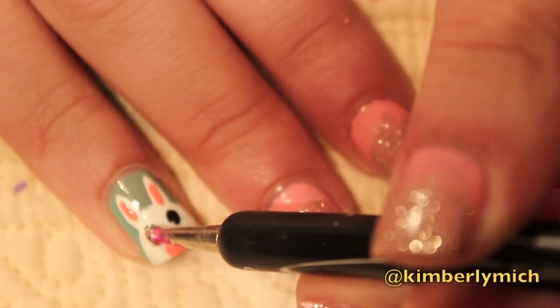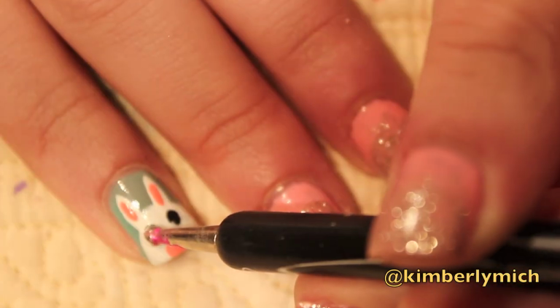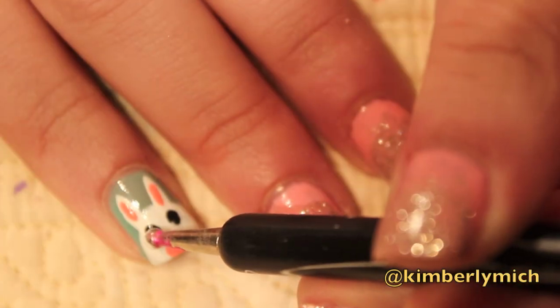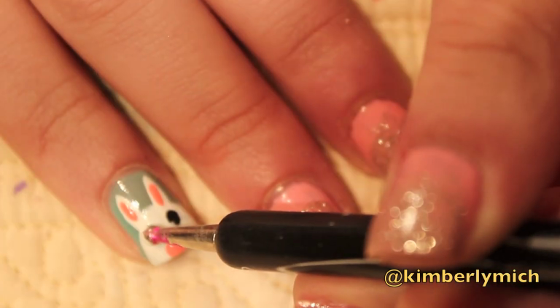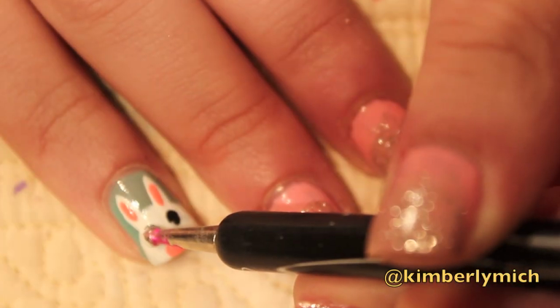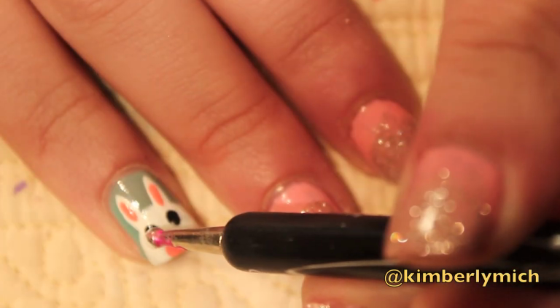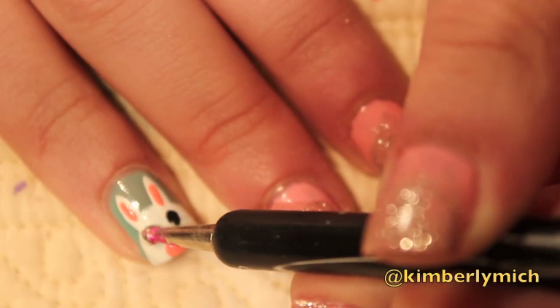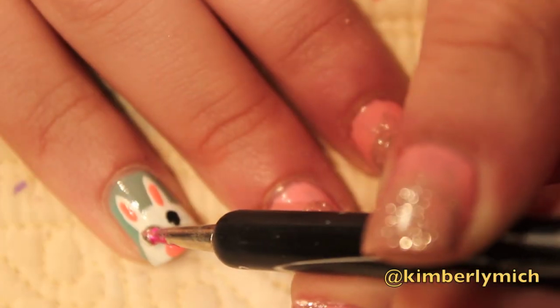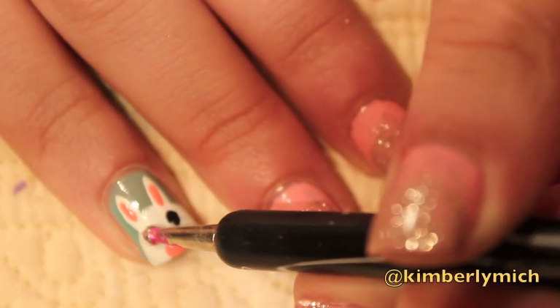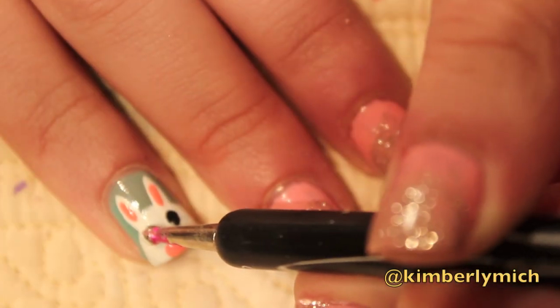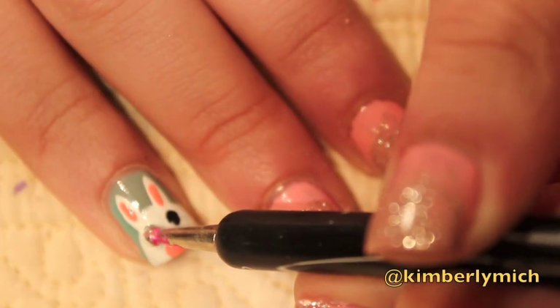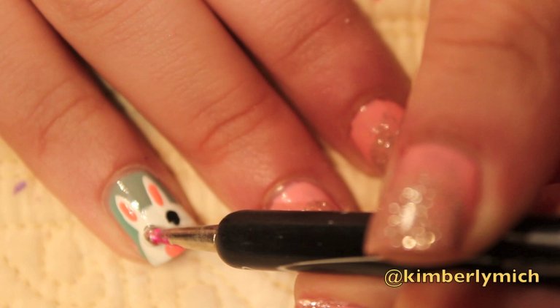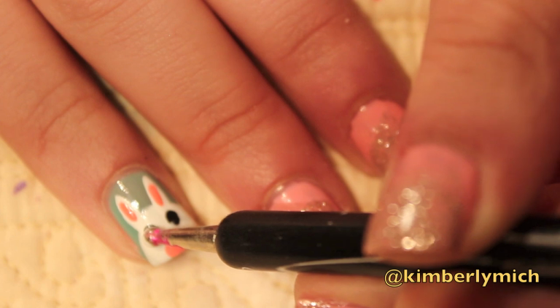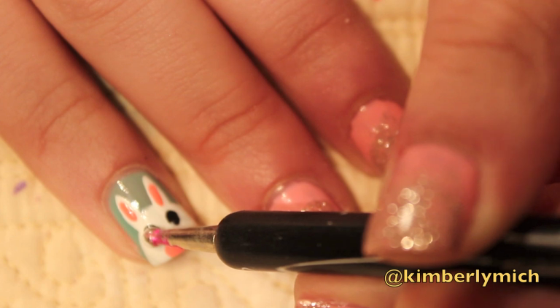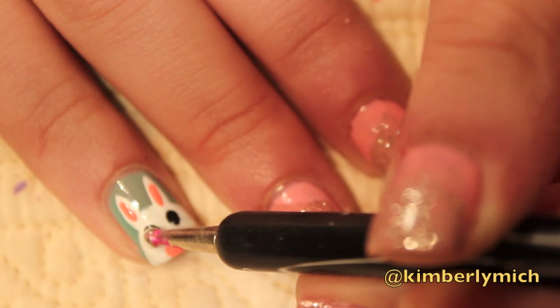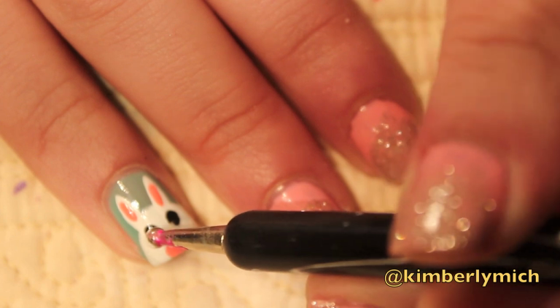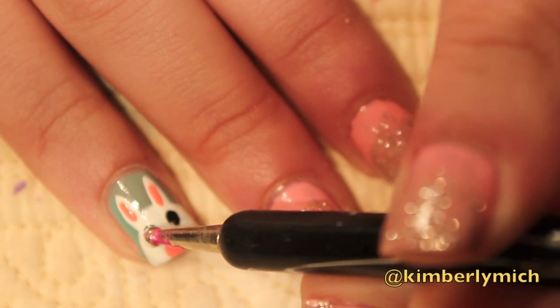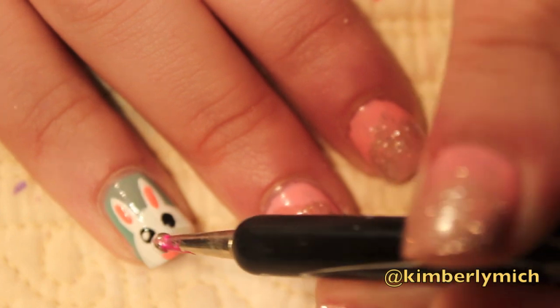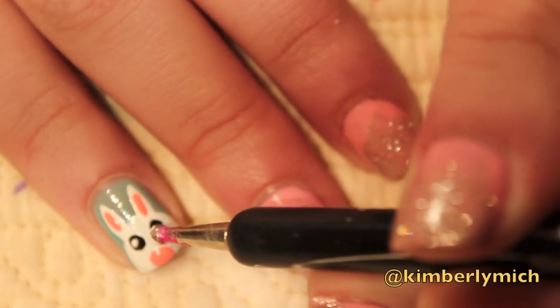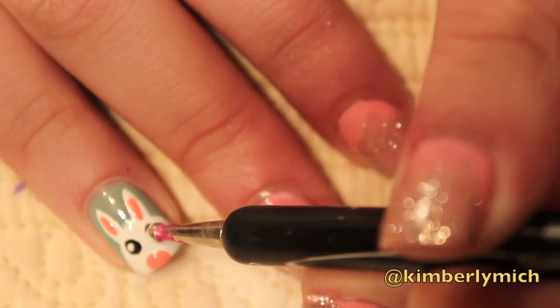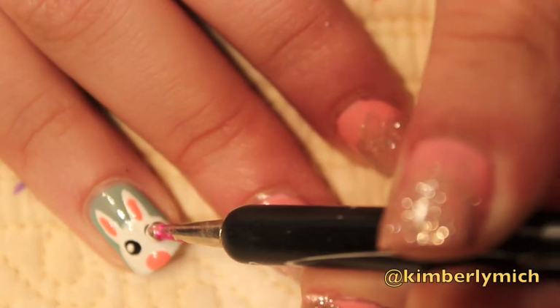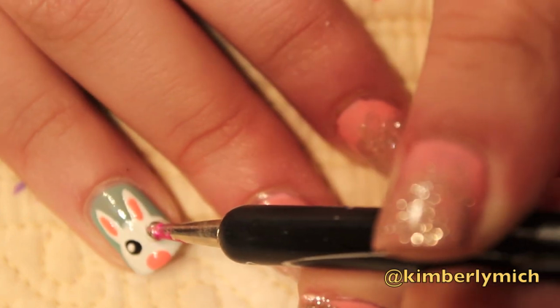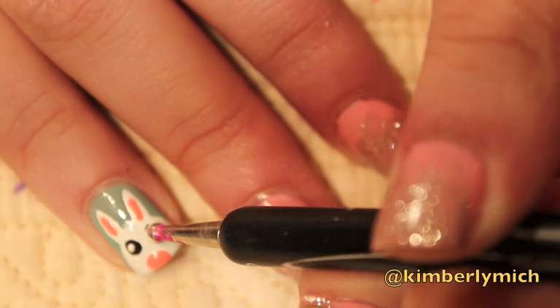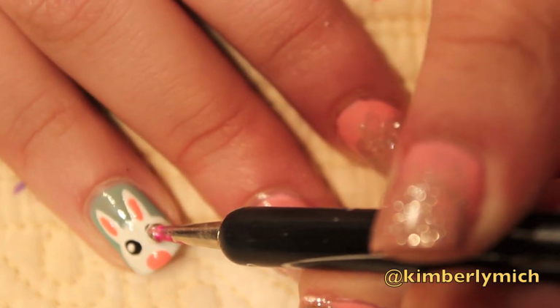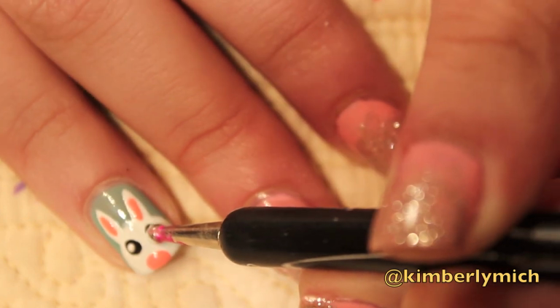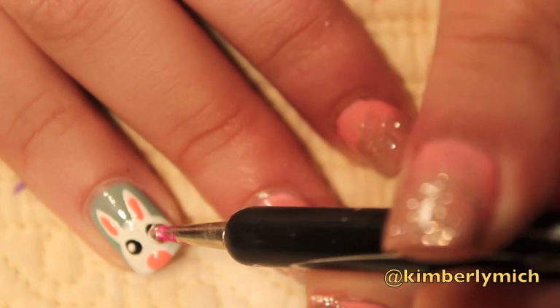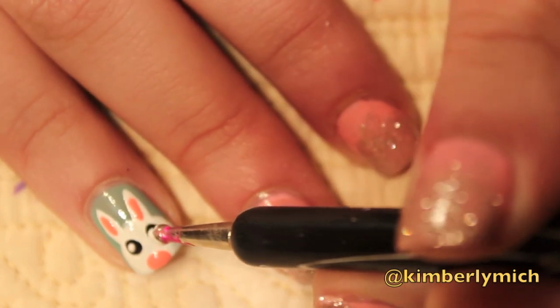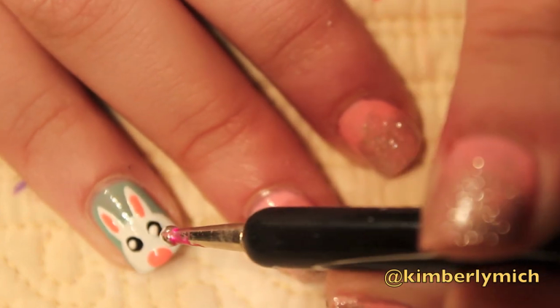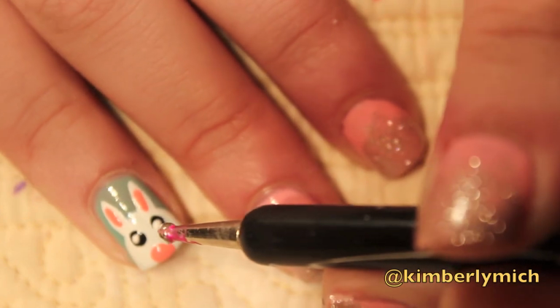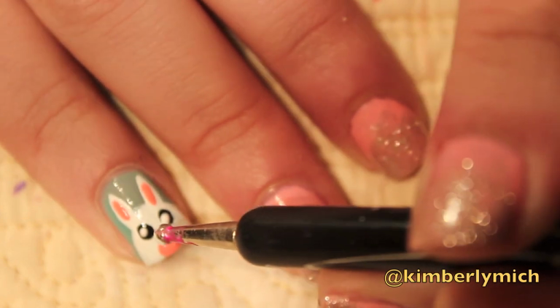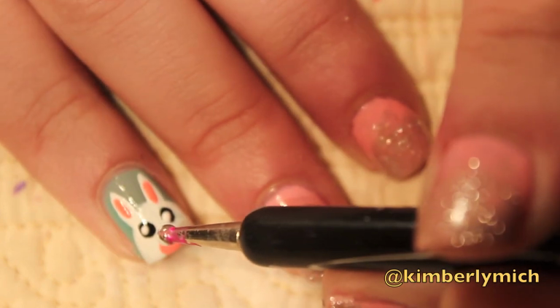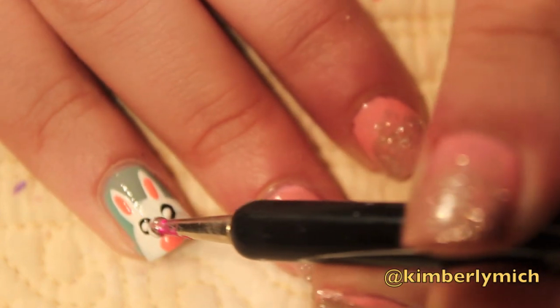To finish off the eyes, I just put some white on my dotting tool and put it on the inside of the black part of the eyes.